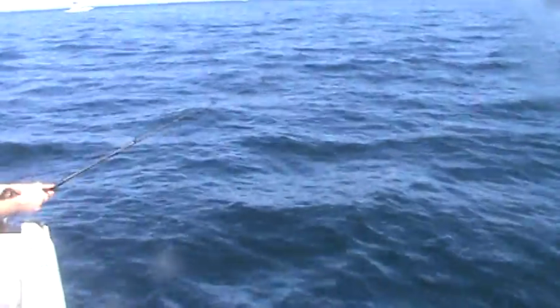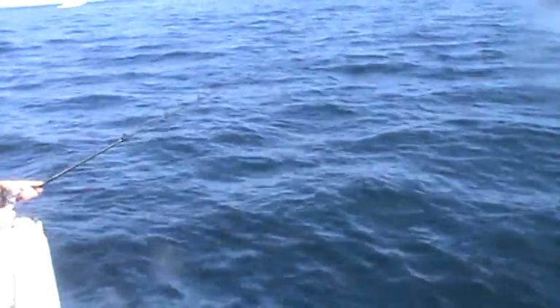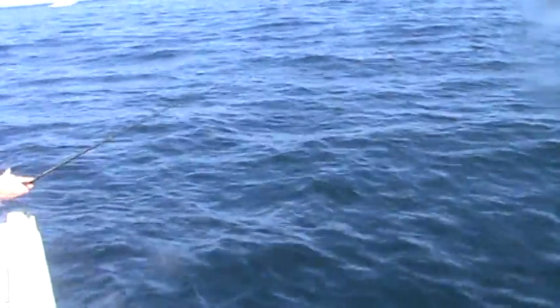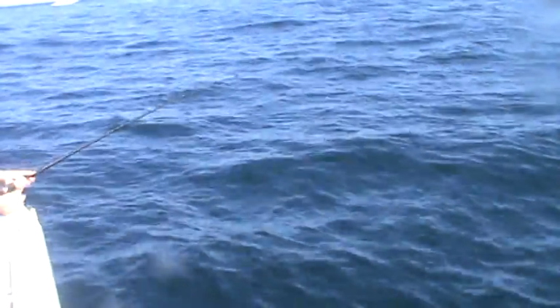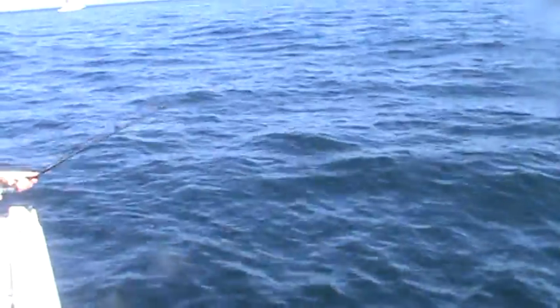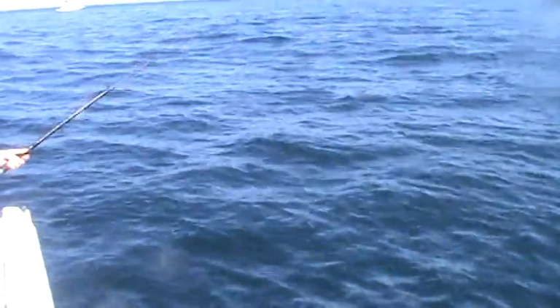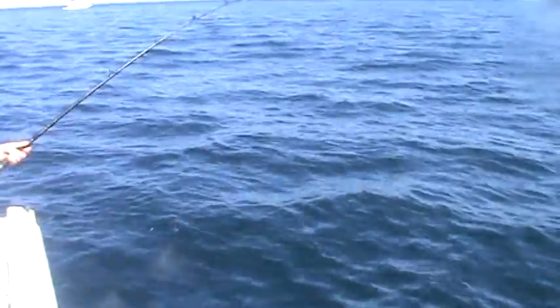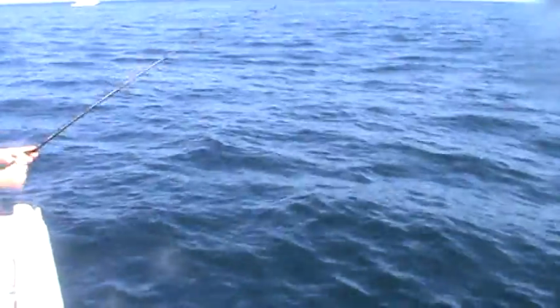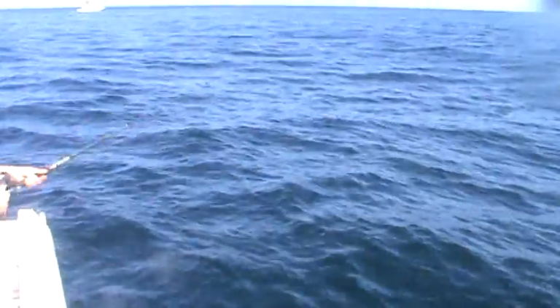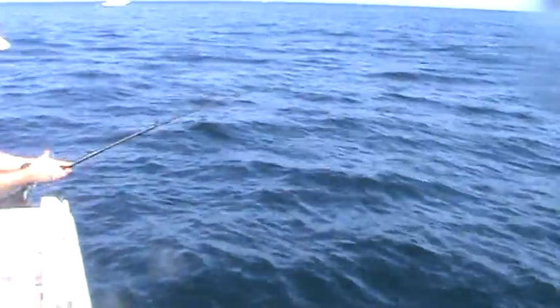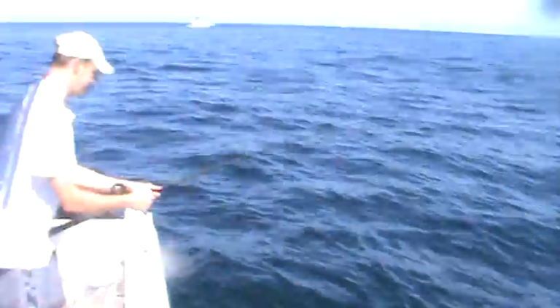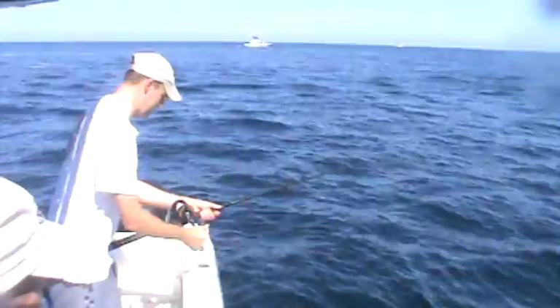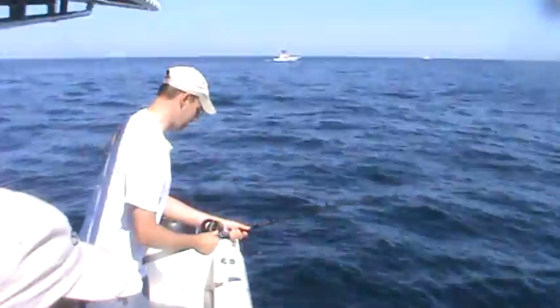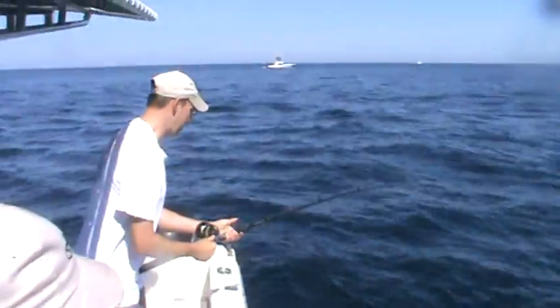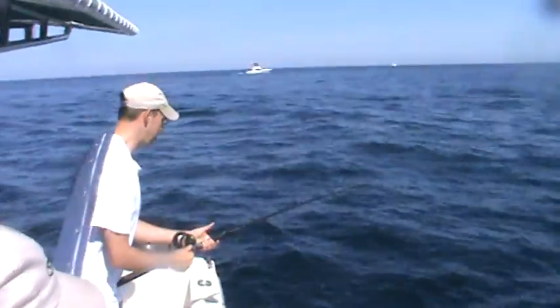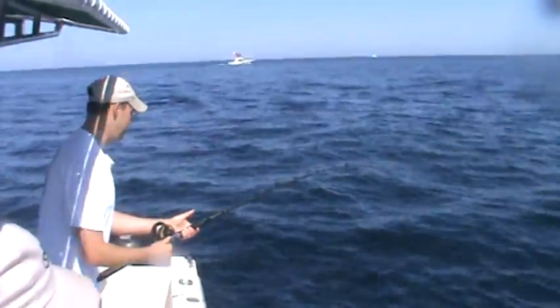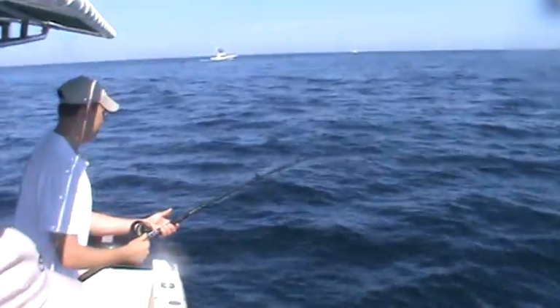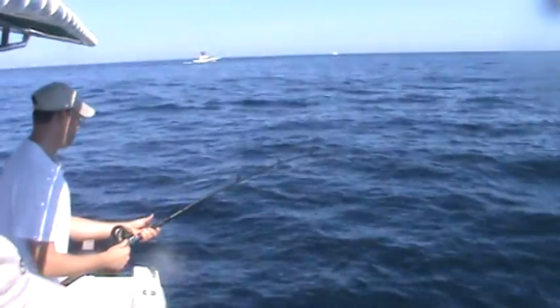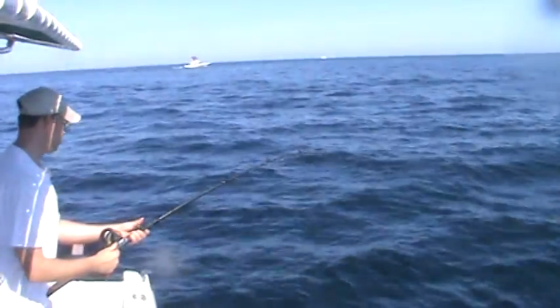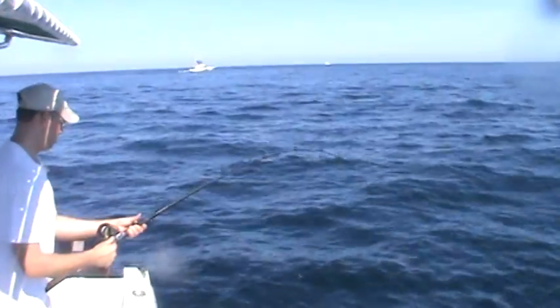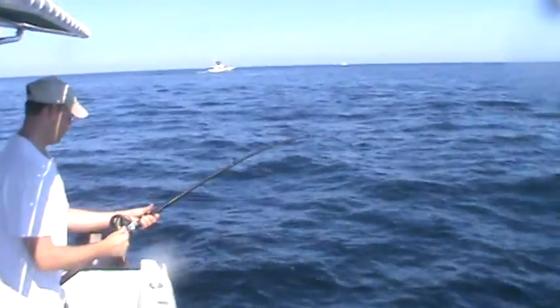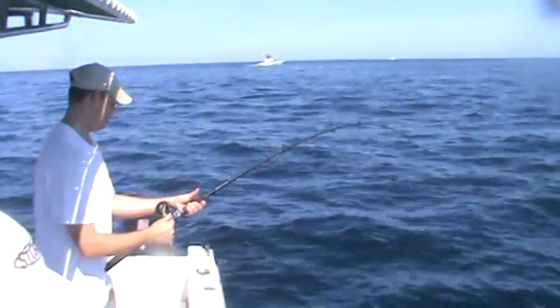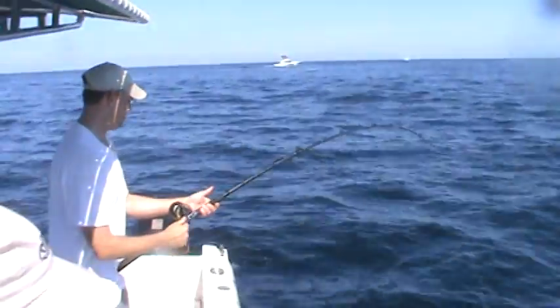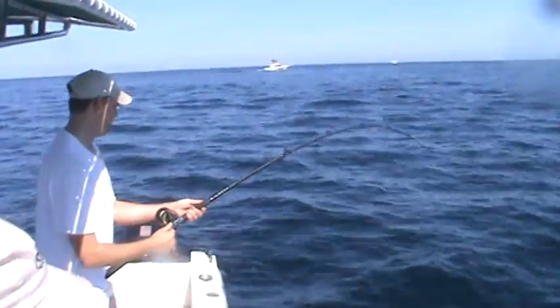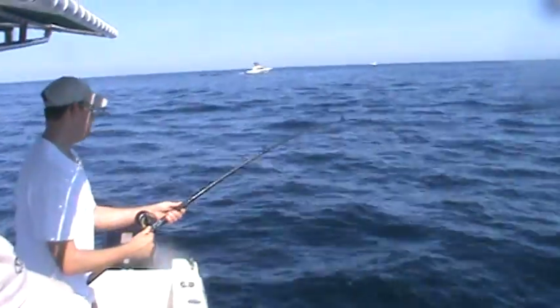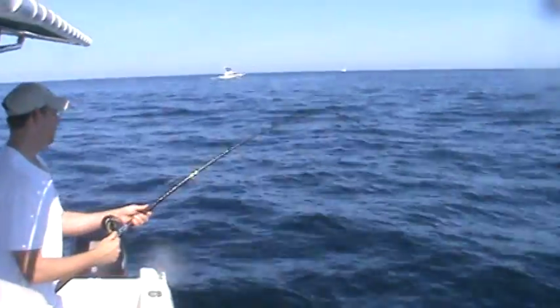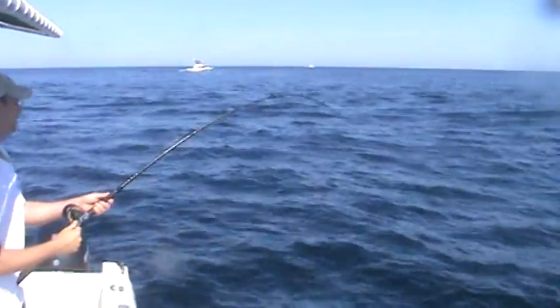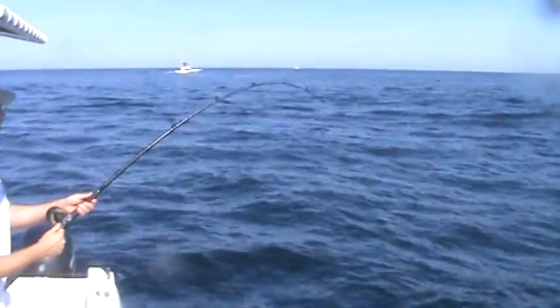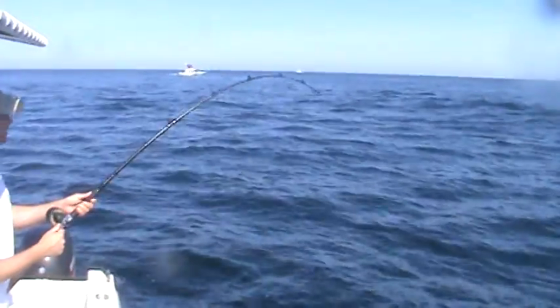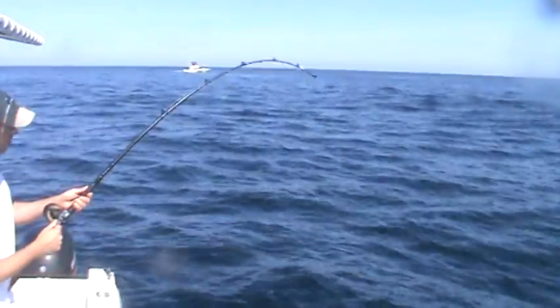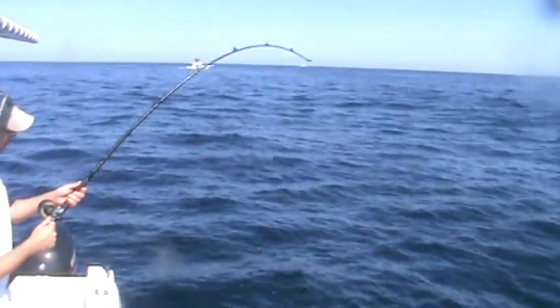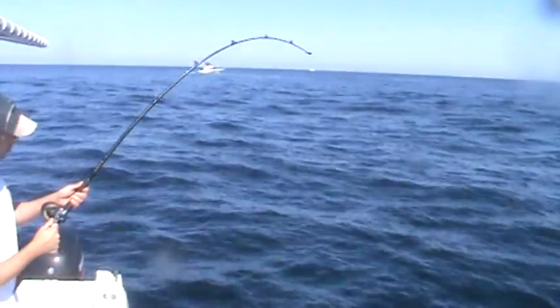Coming at you or off? Coming at you. Coming at me. This is a good fish.